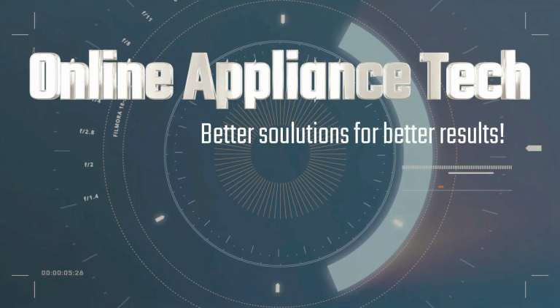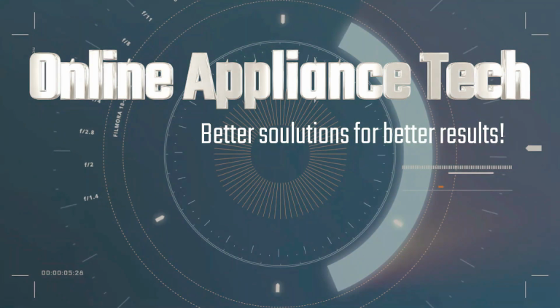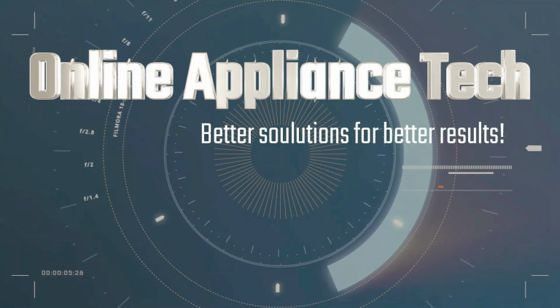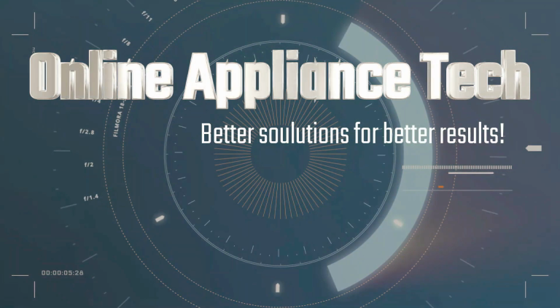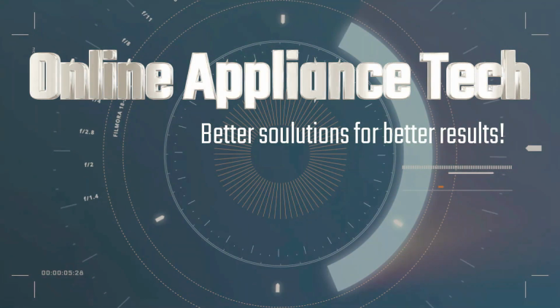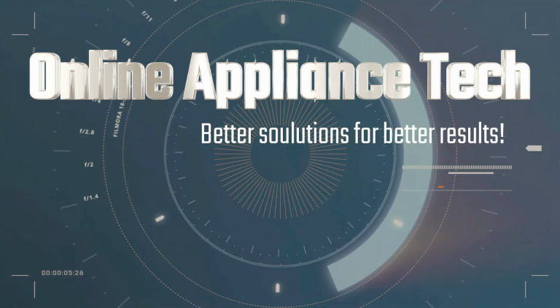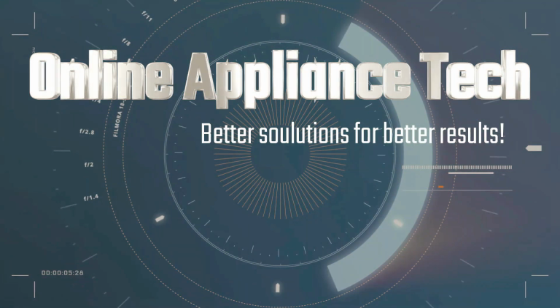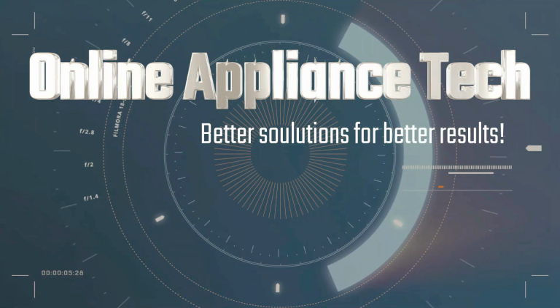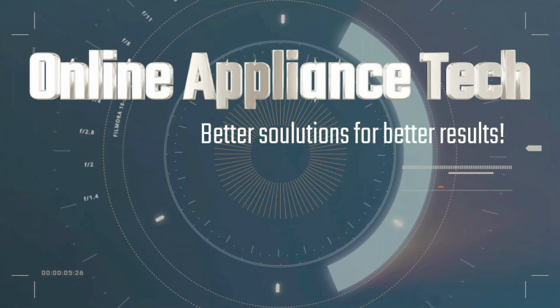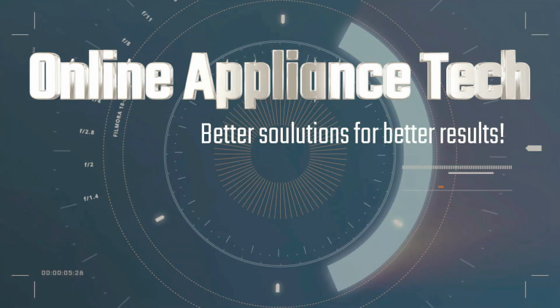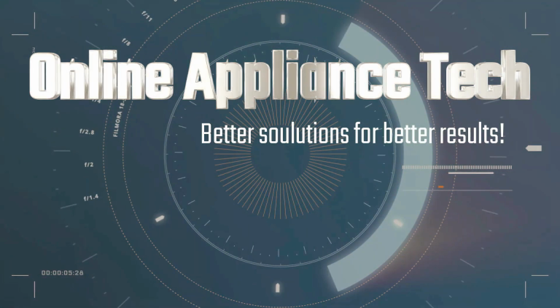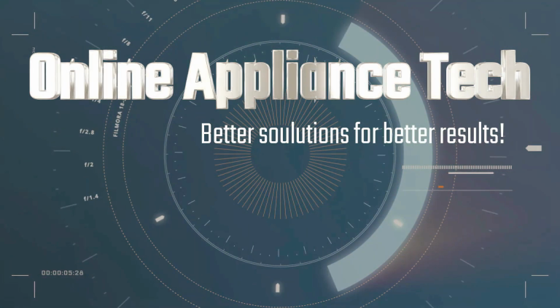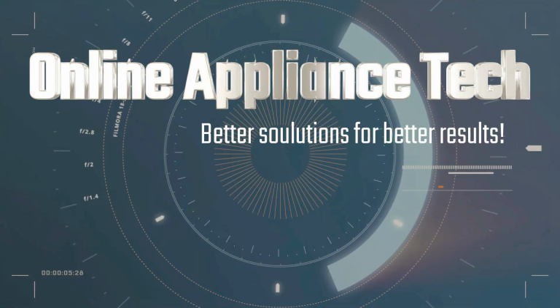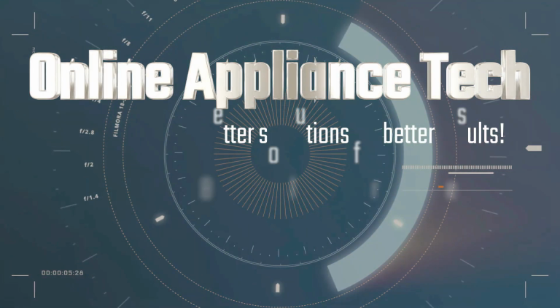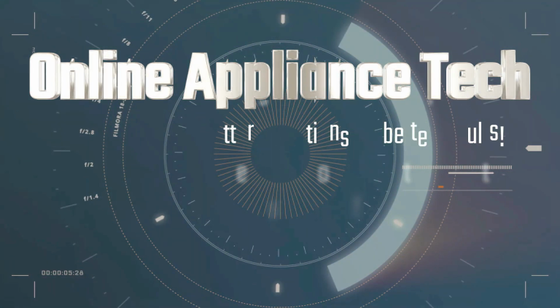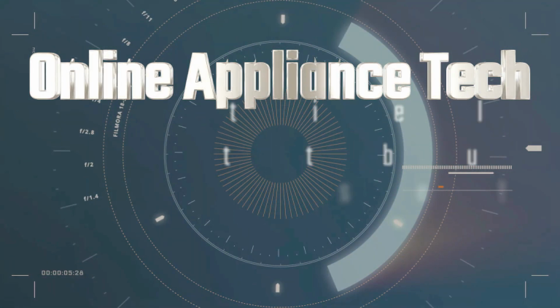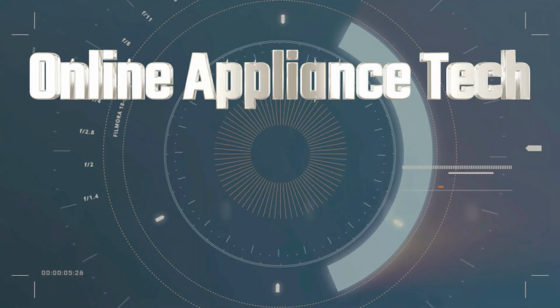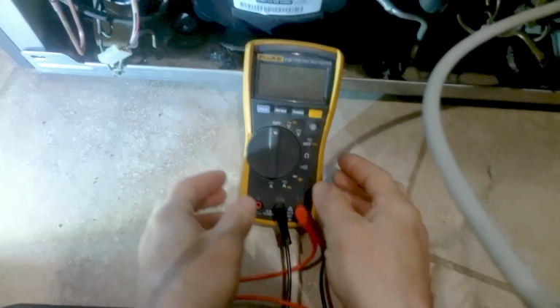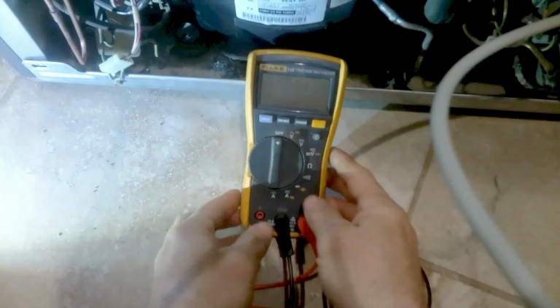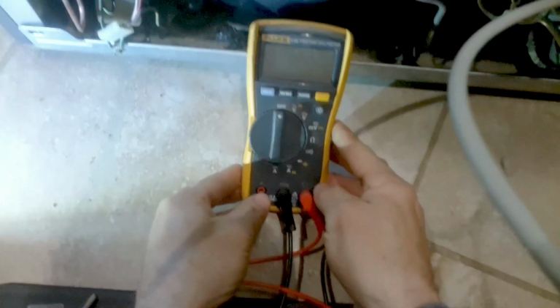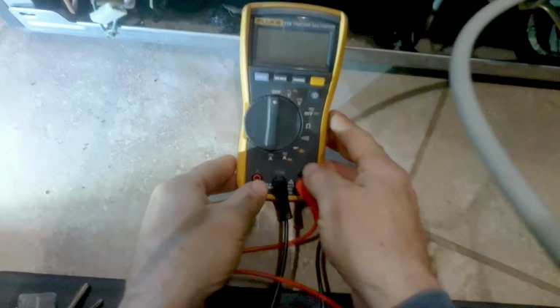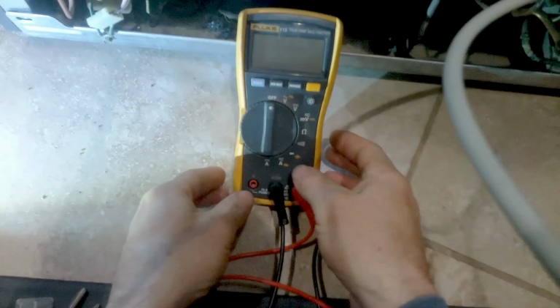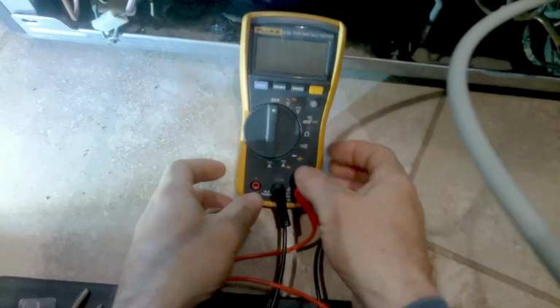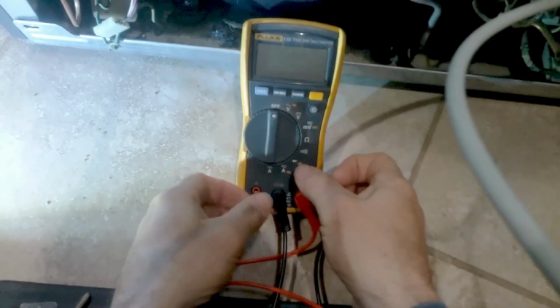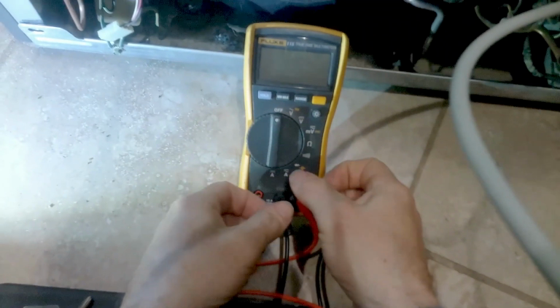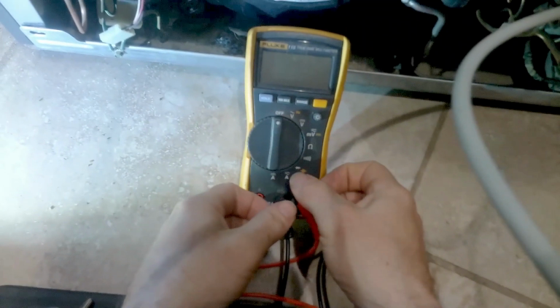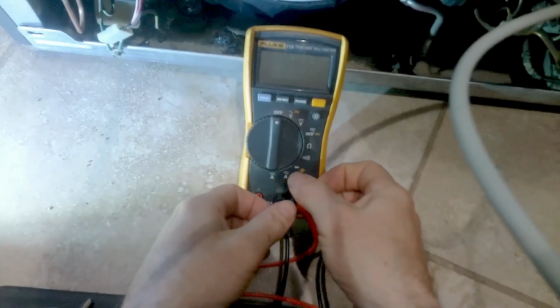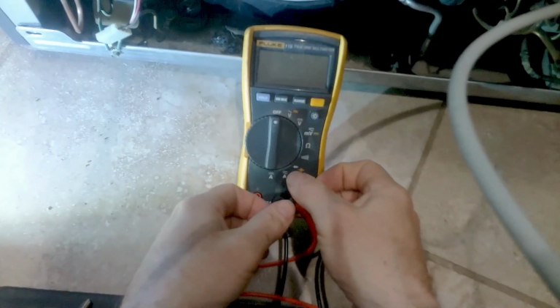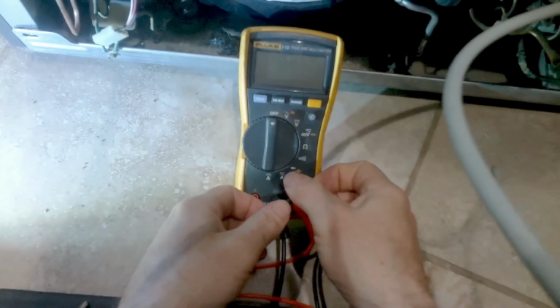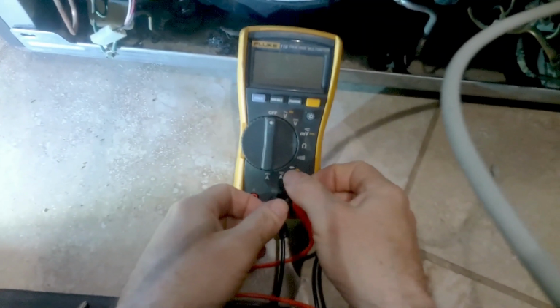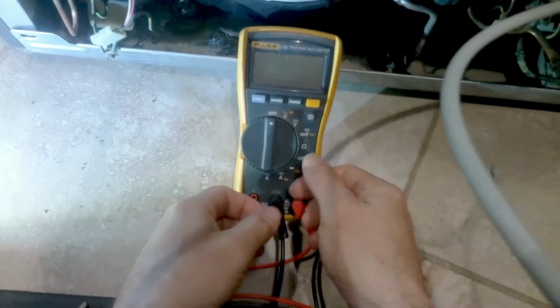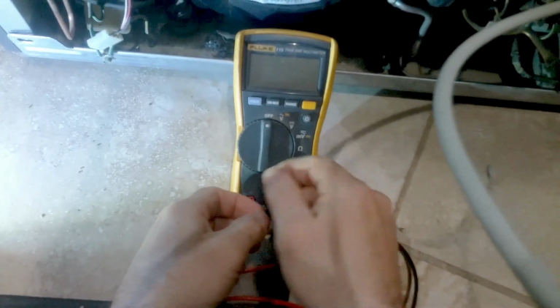Hi and welcome to Online and Planes Tech. Today we're going to show you how to test the inverter and compressor for a non-cooling GE refrigerator.